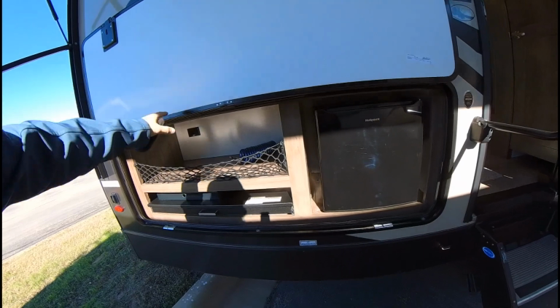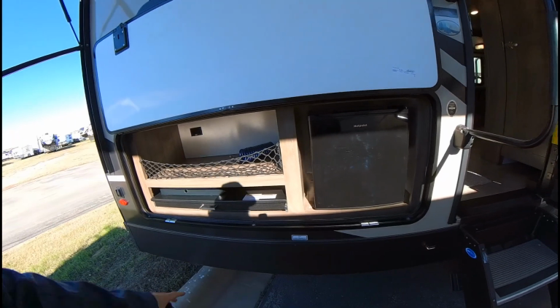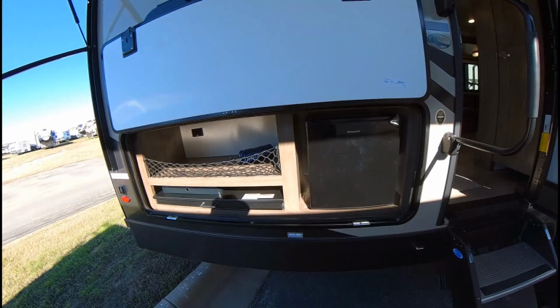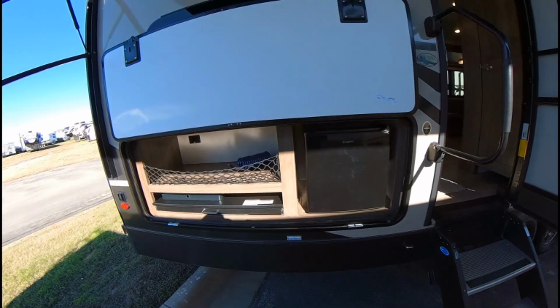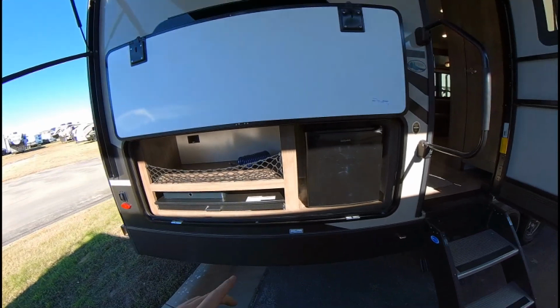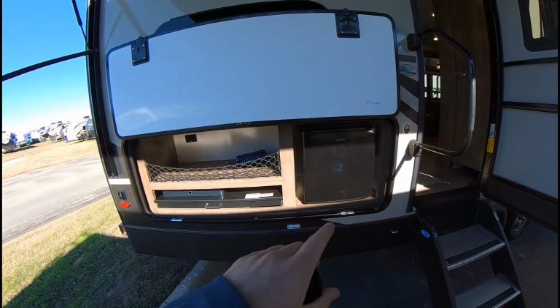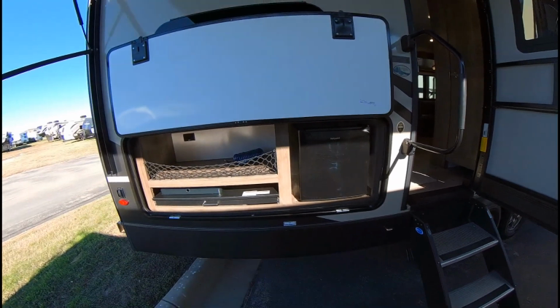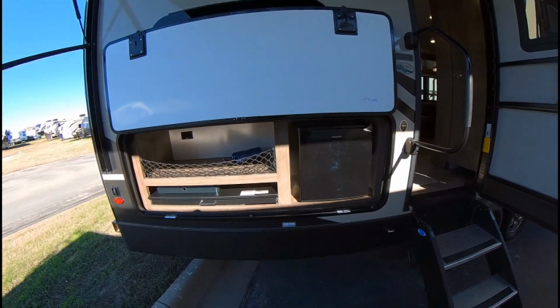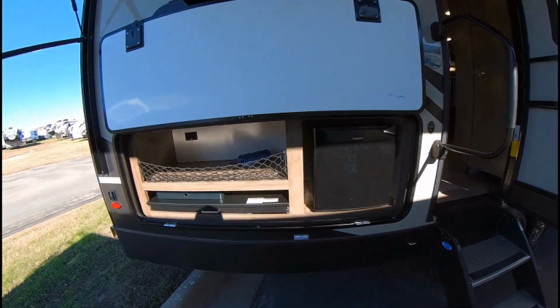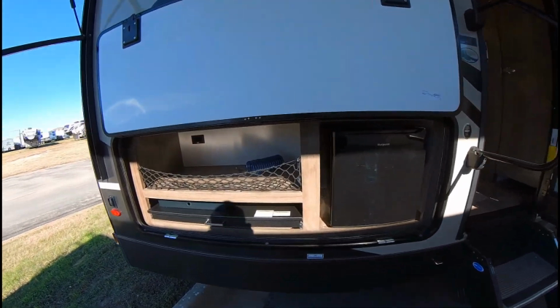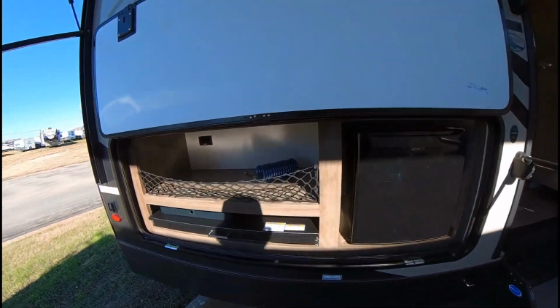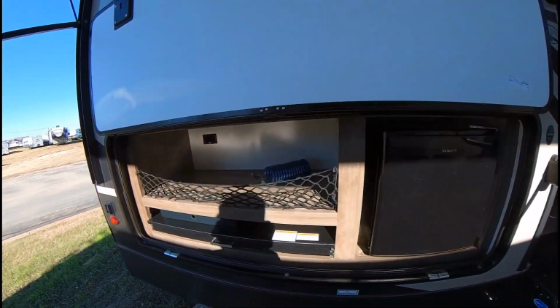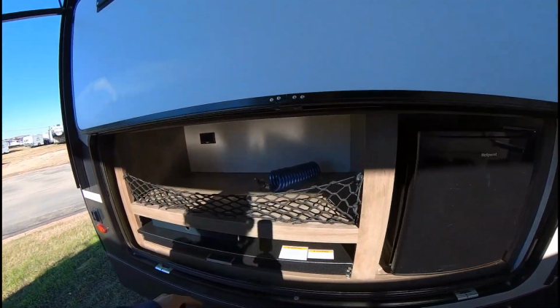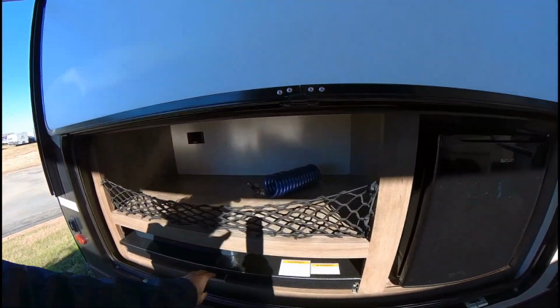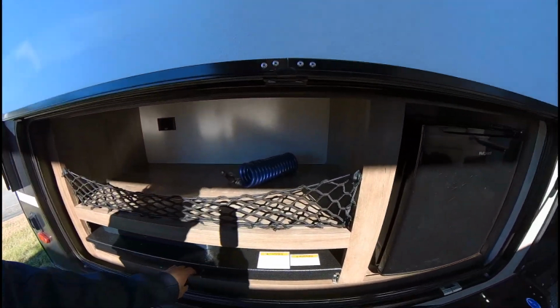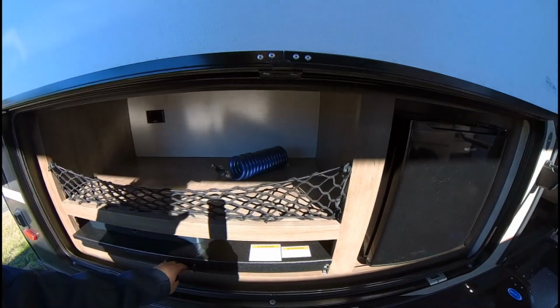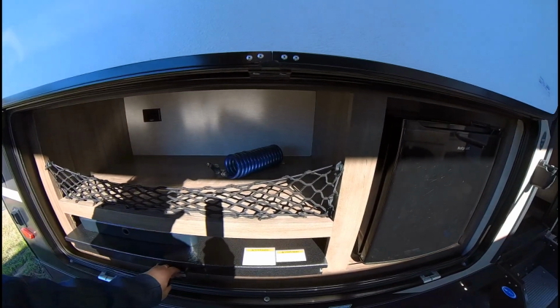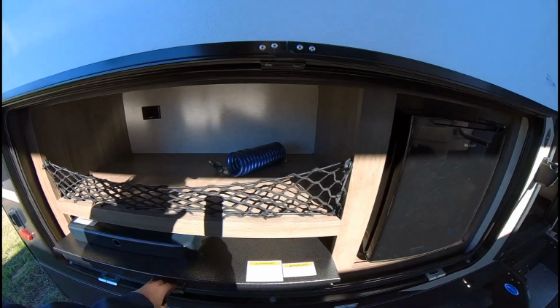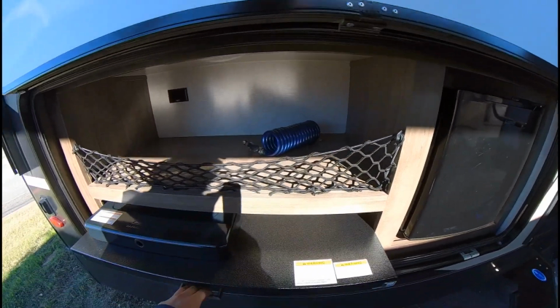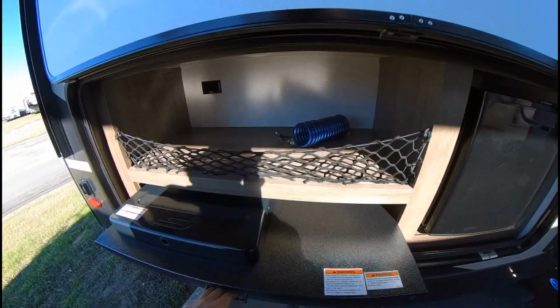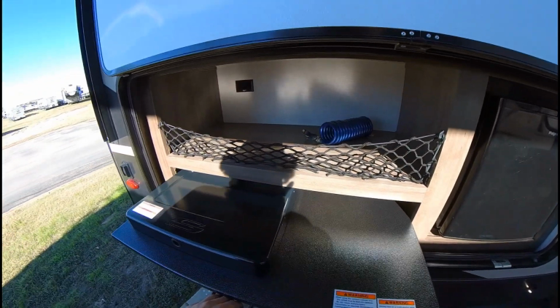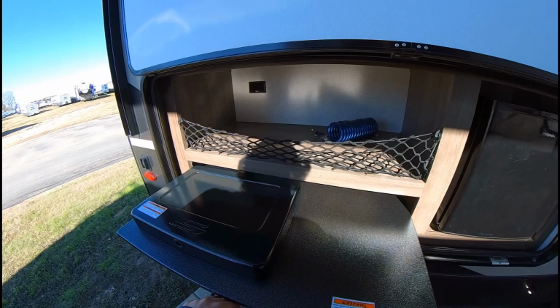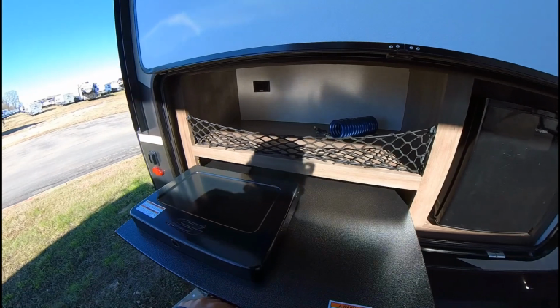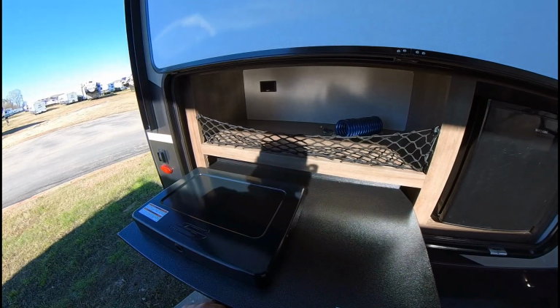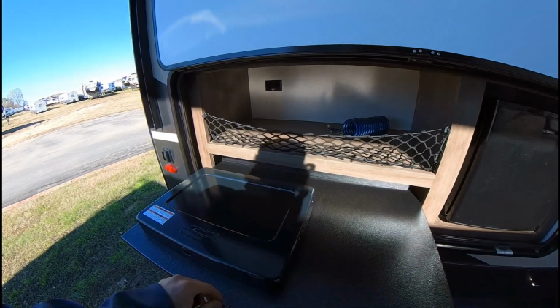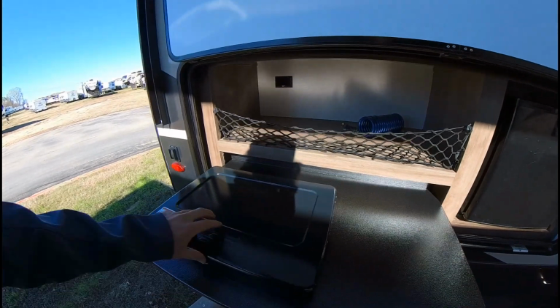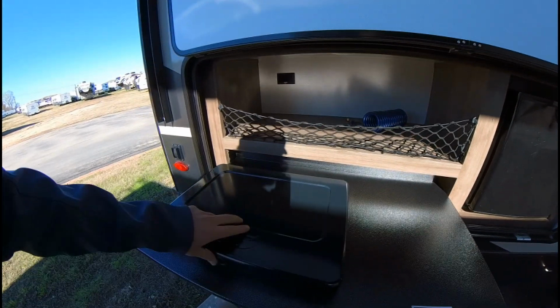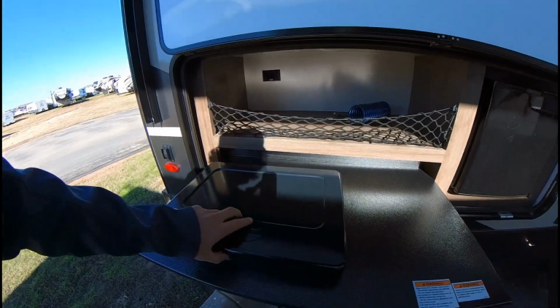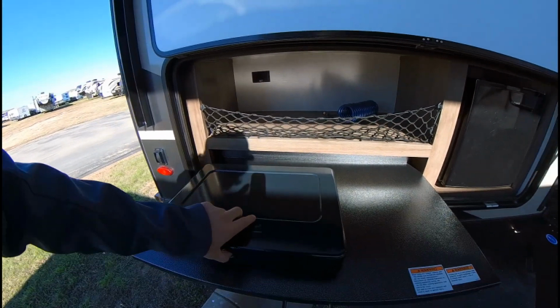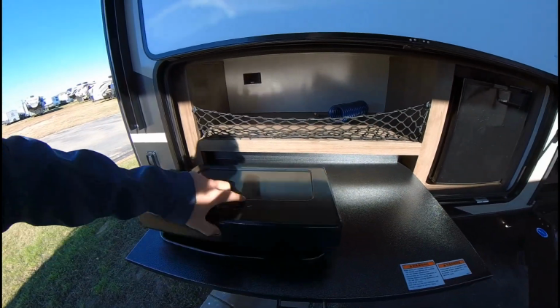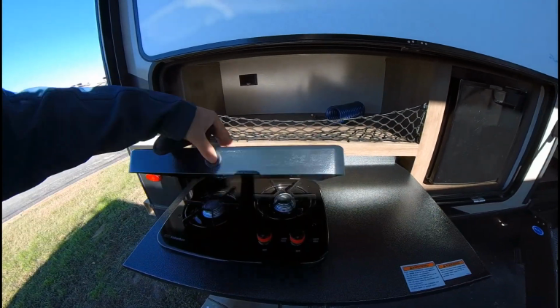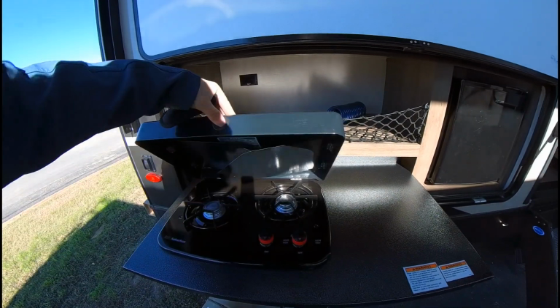Out here you've got the fridge, your little spray port, and then your nice two-burner stove.